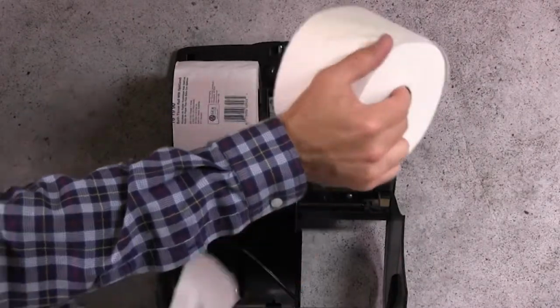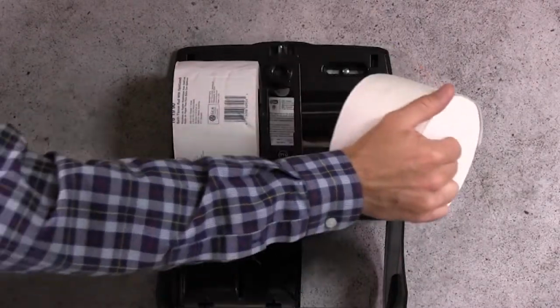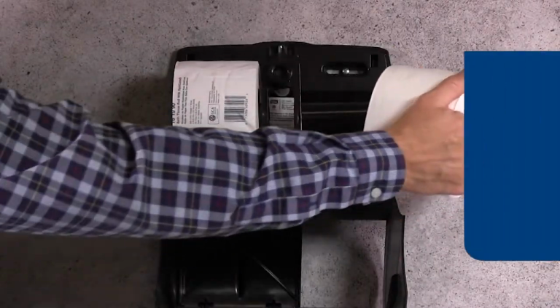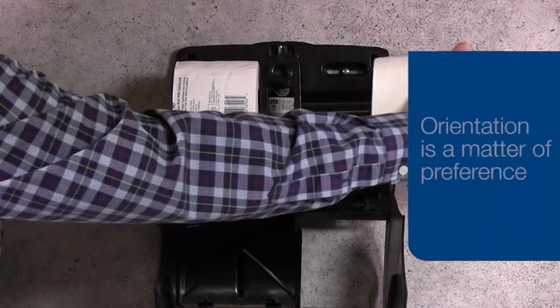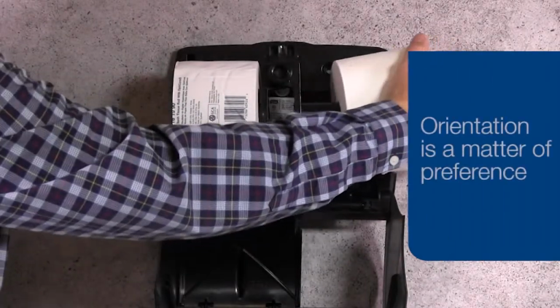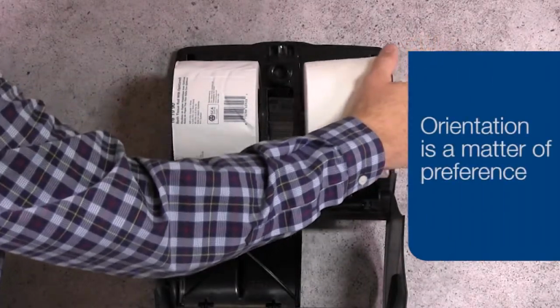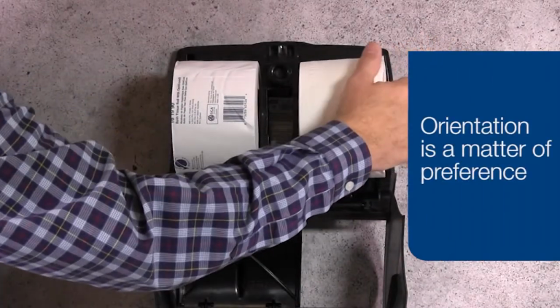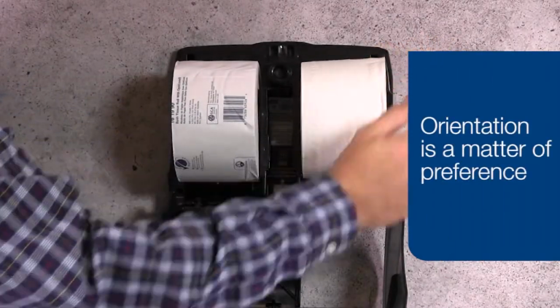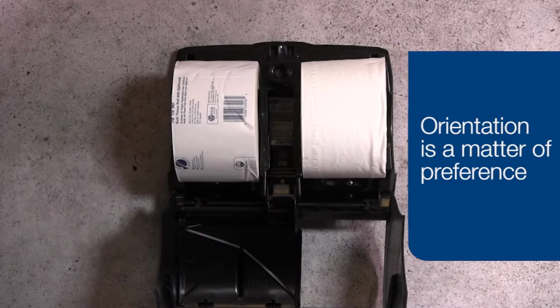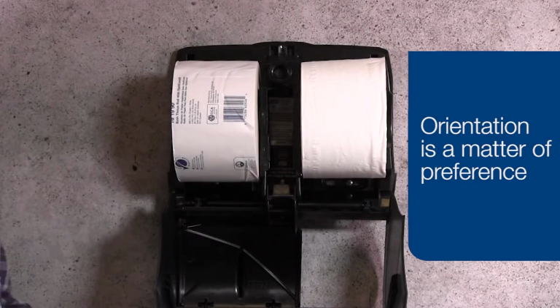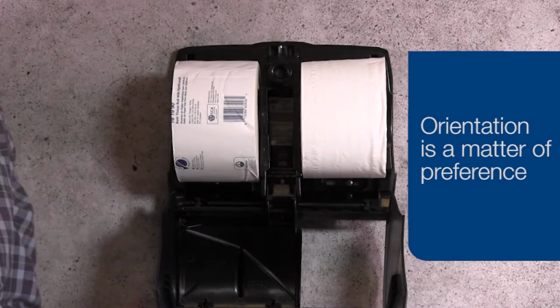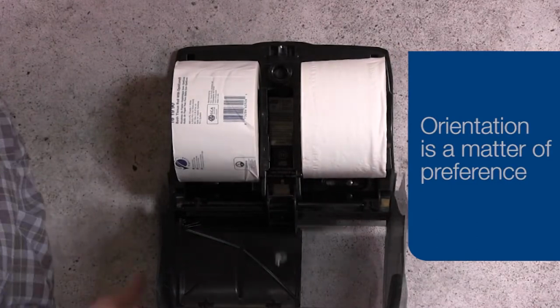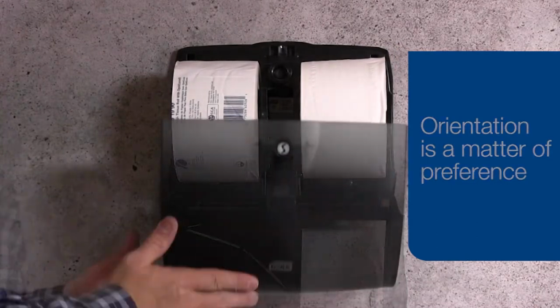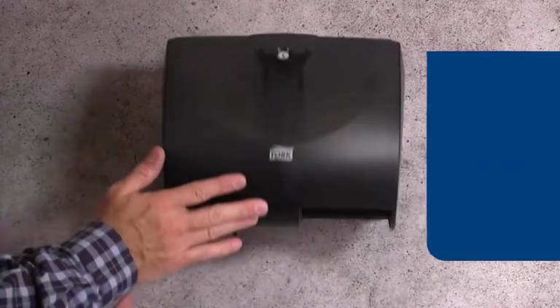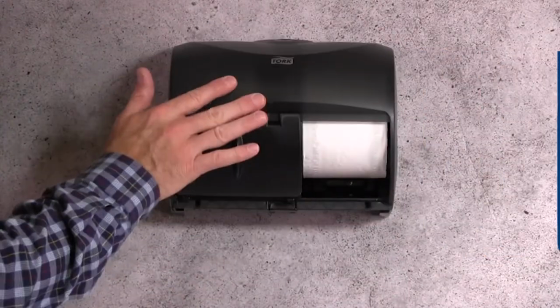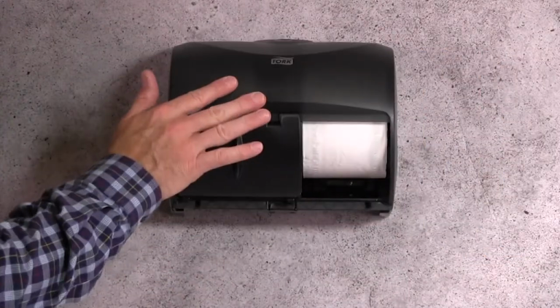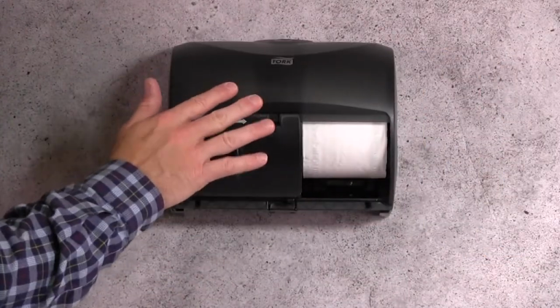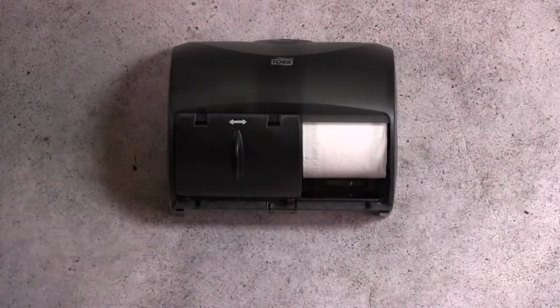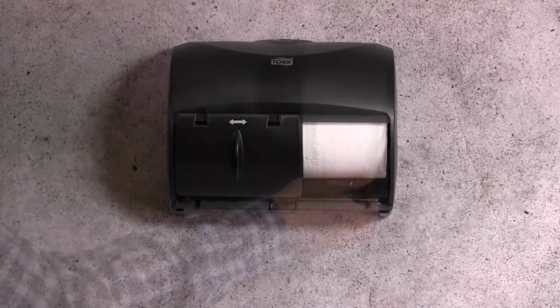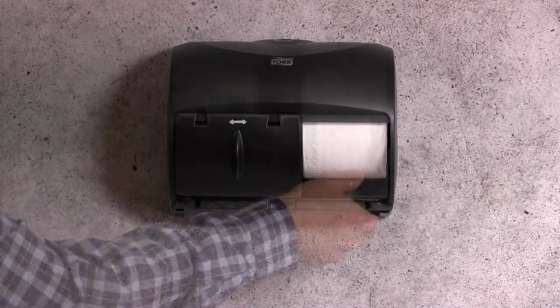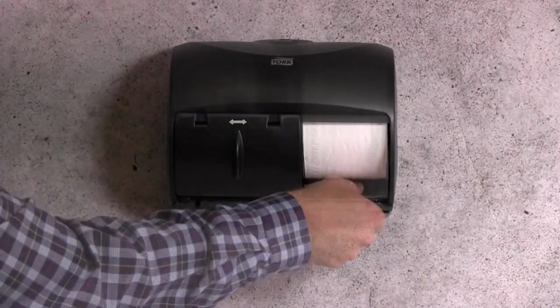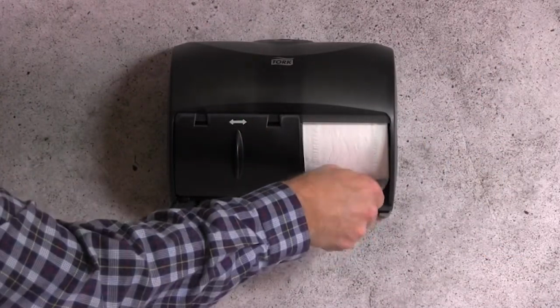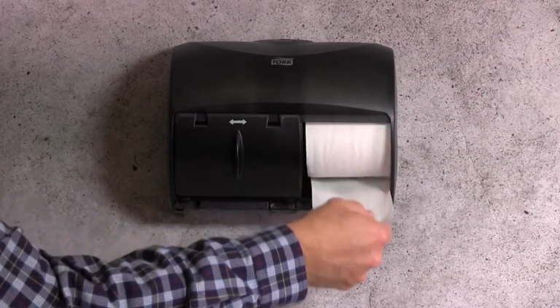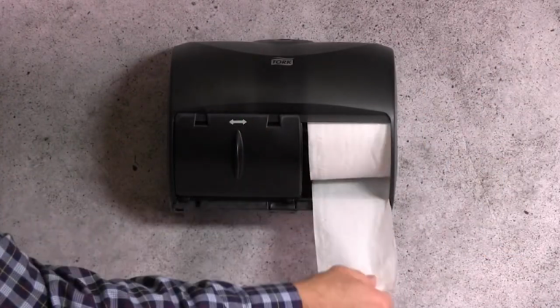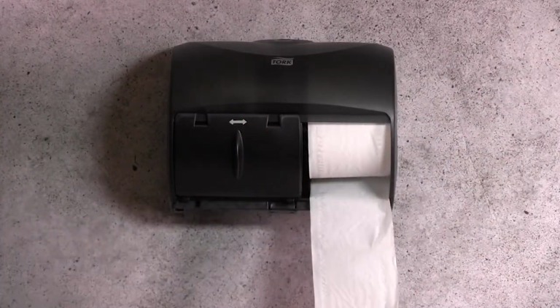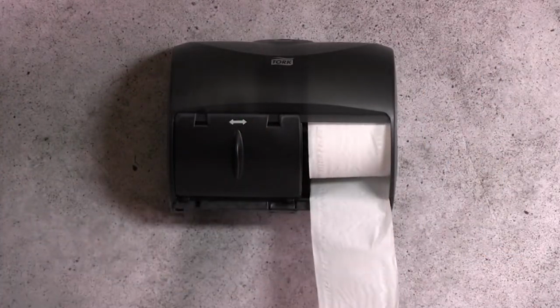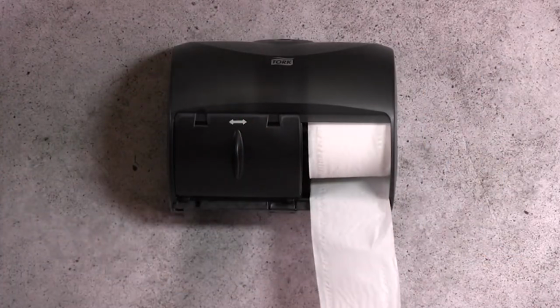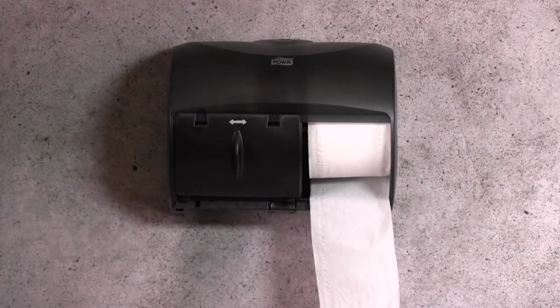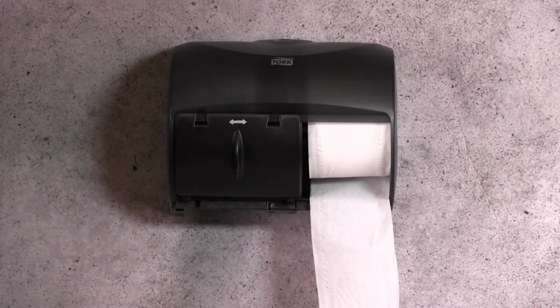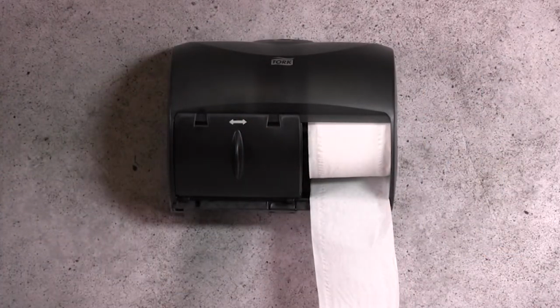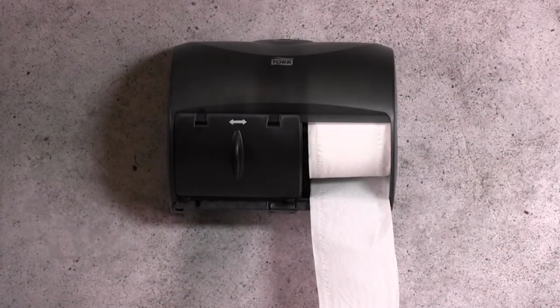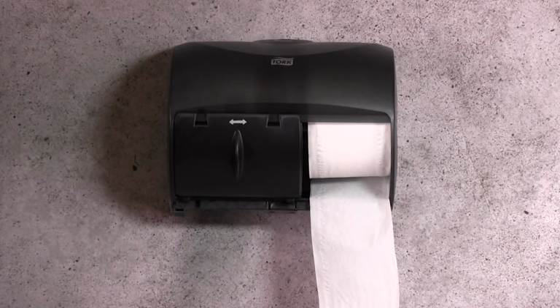Orientation is a matter of preference. Close the dispenser door. The tissue is now ready to be used.